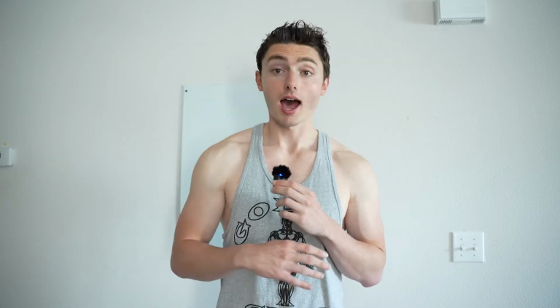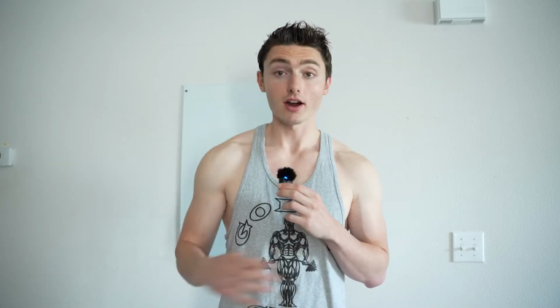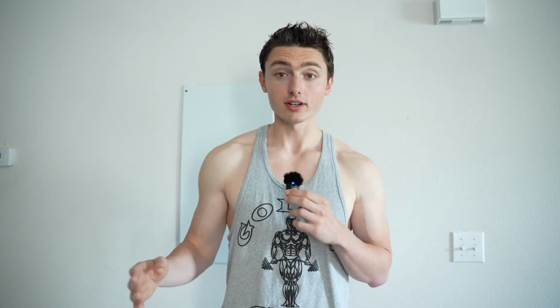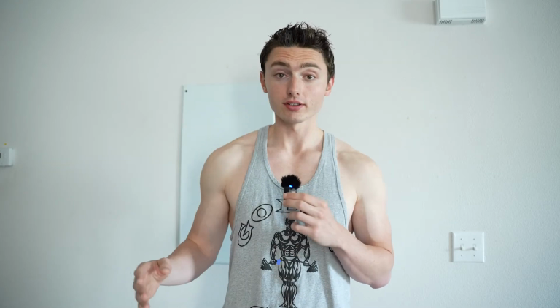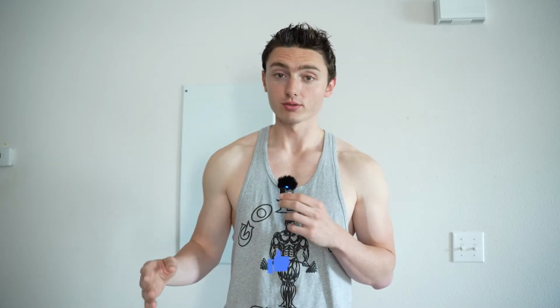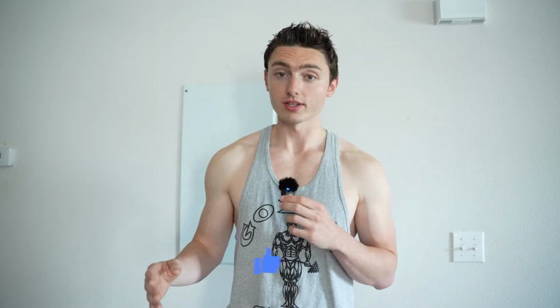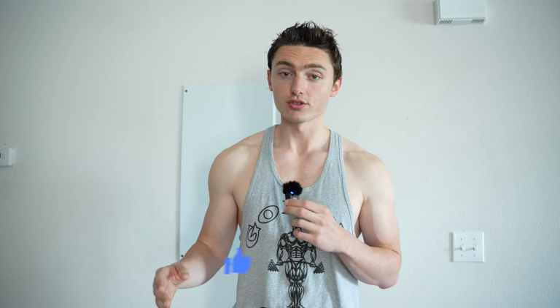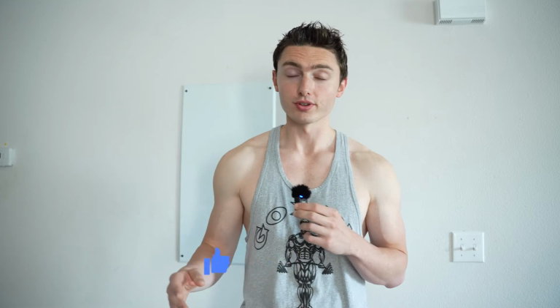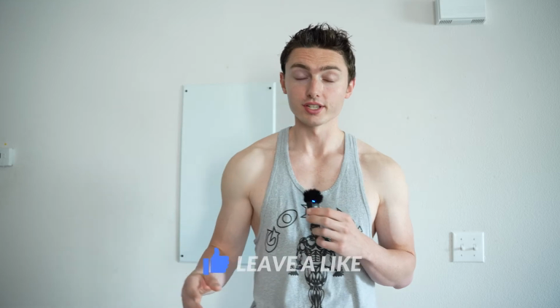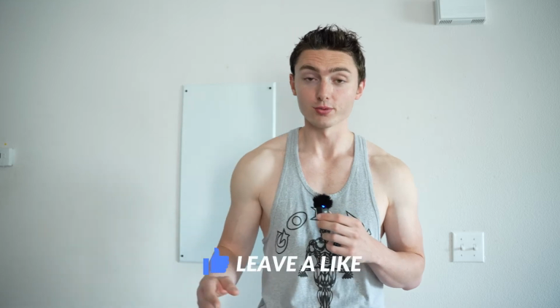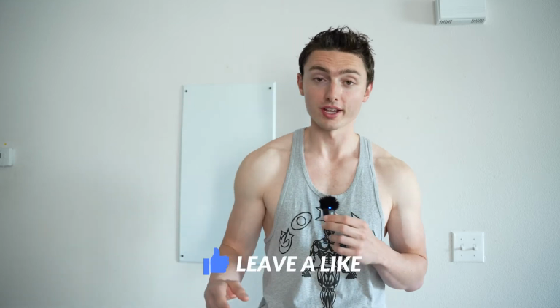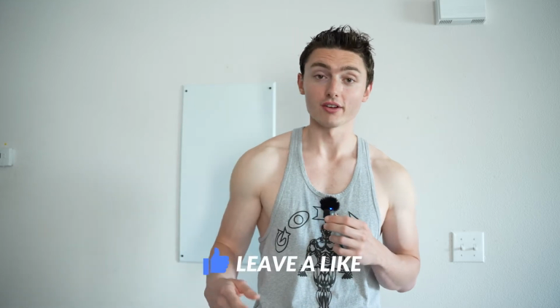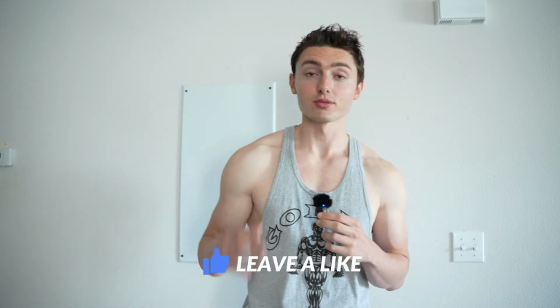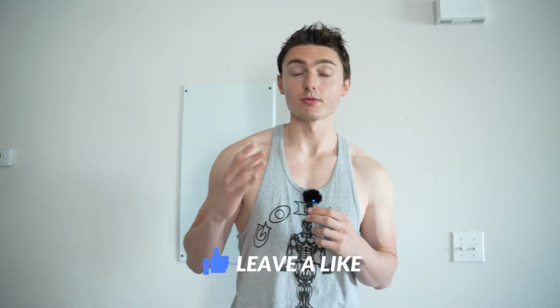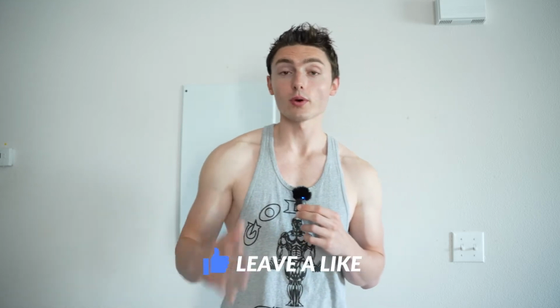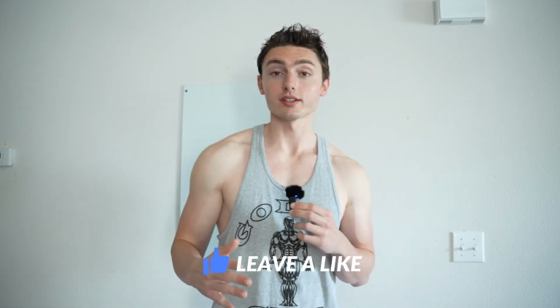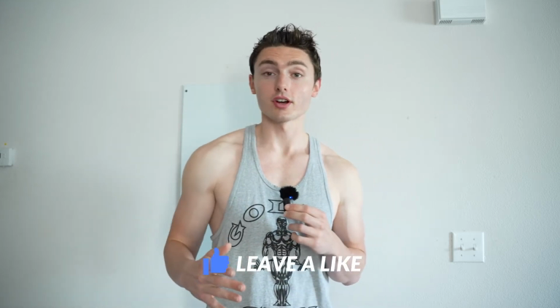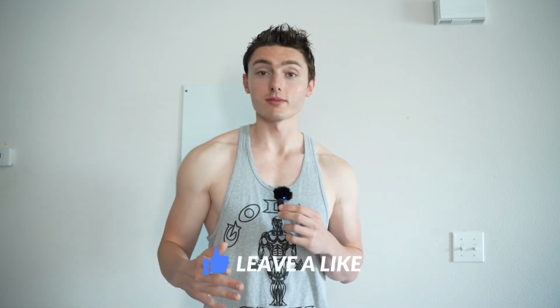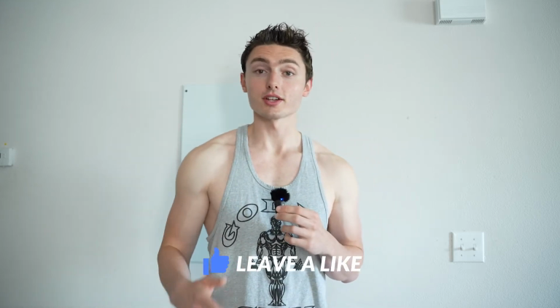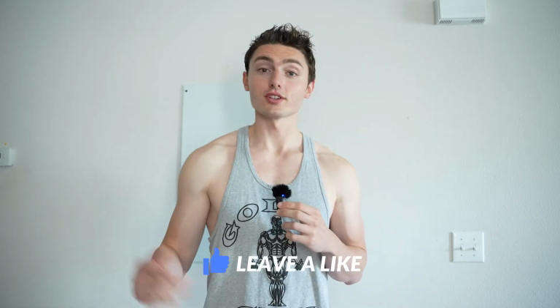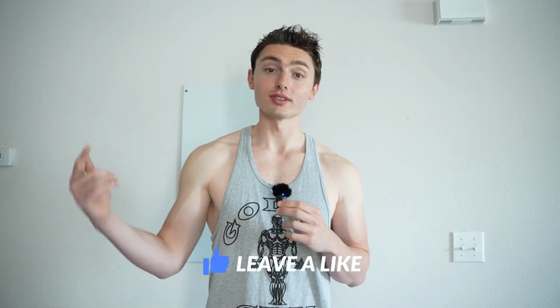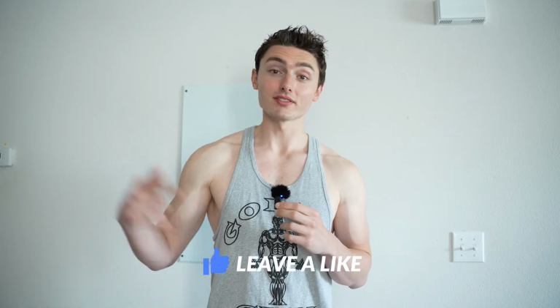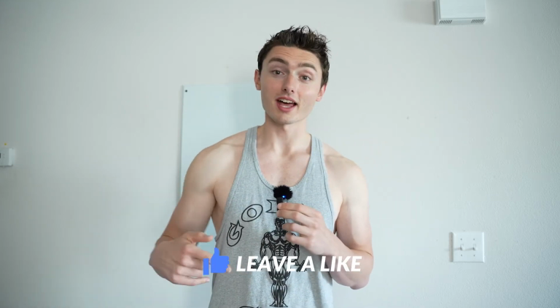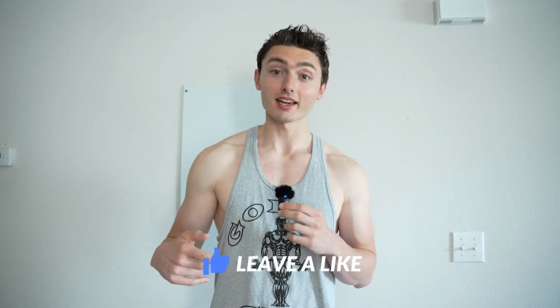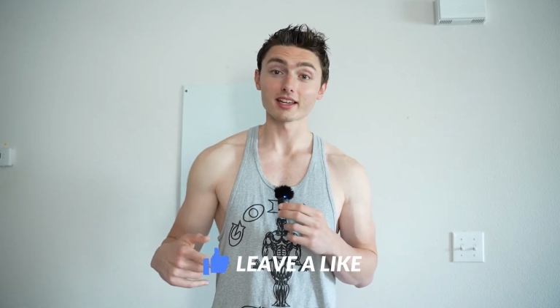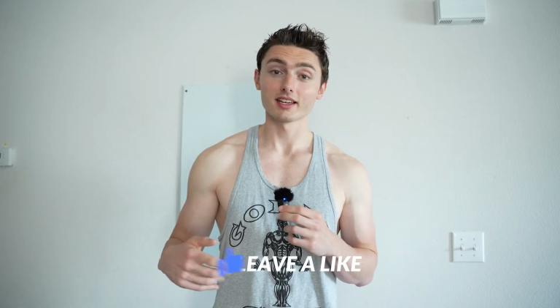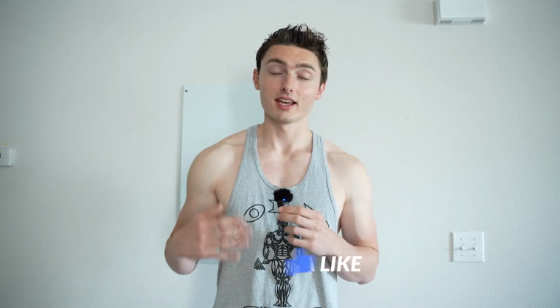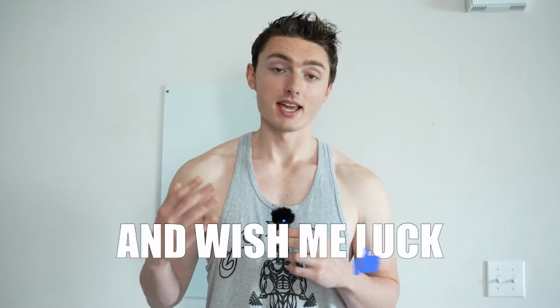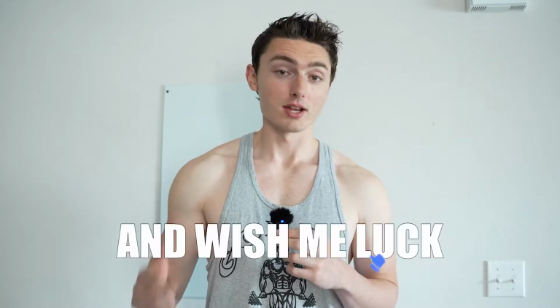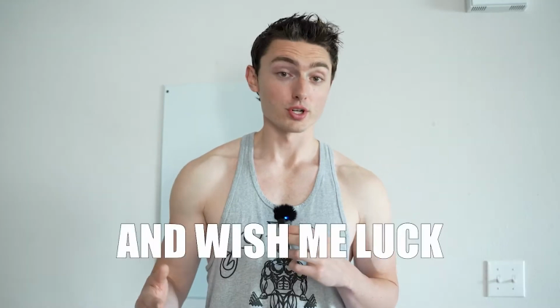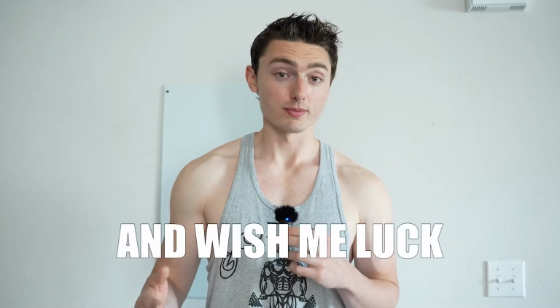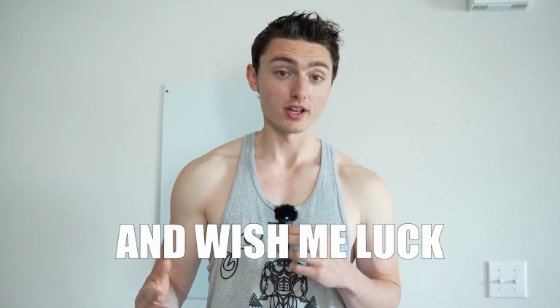I already know this would be a super intense workout, so before we get started, make sure you leave a like and wish me luck.